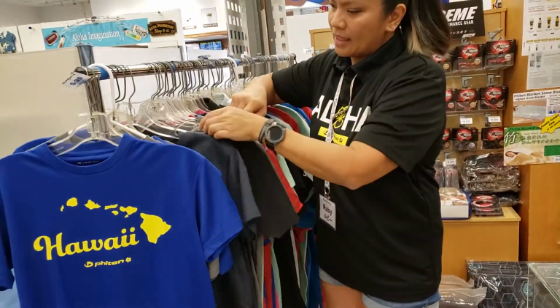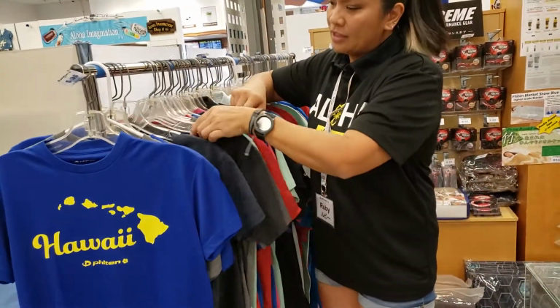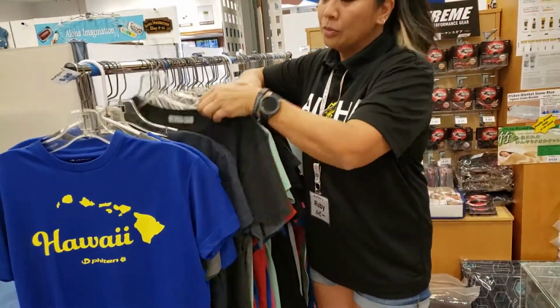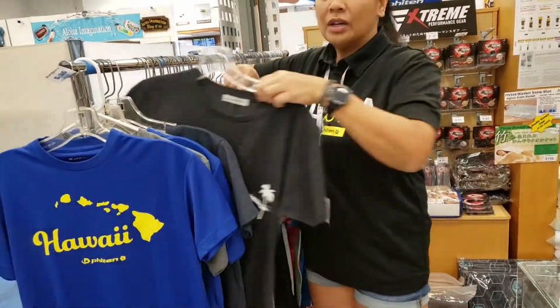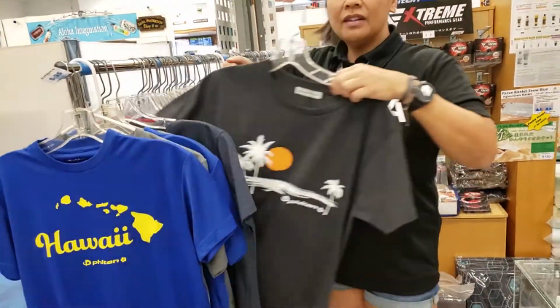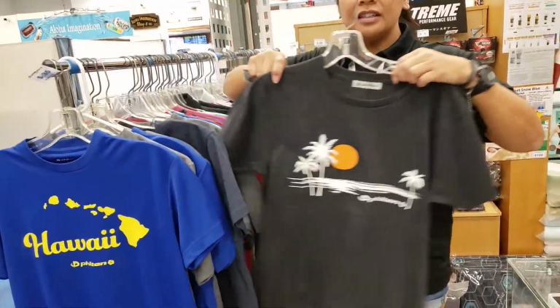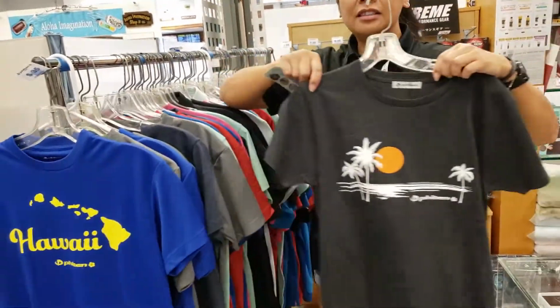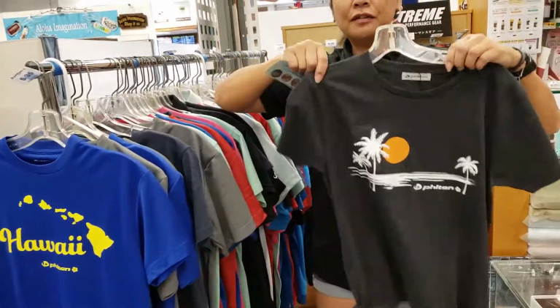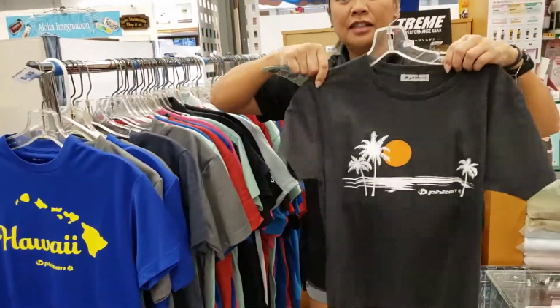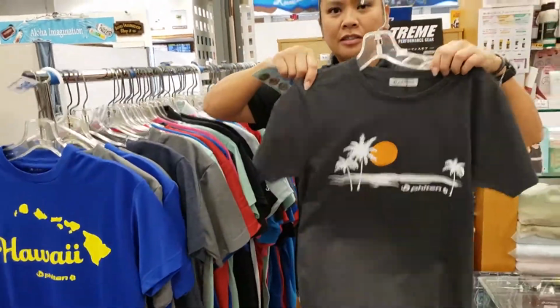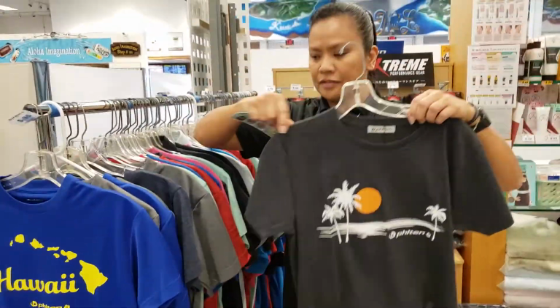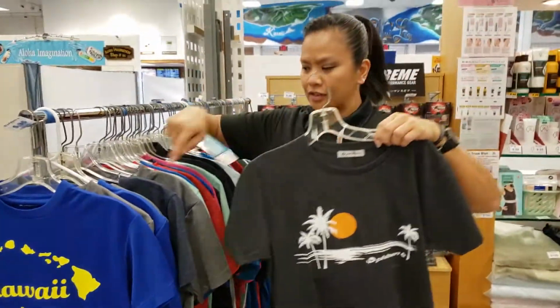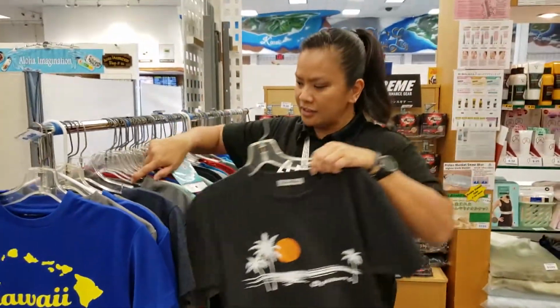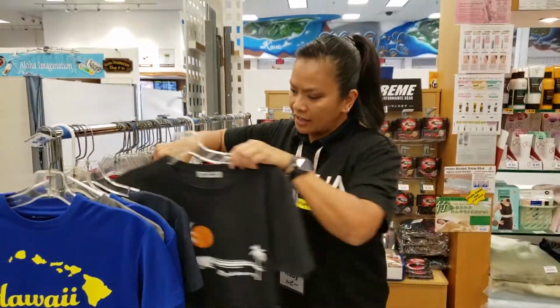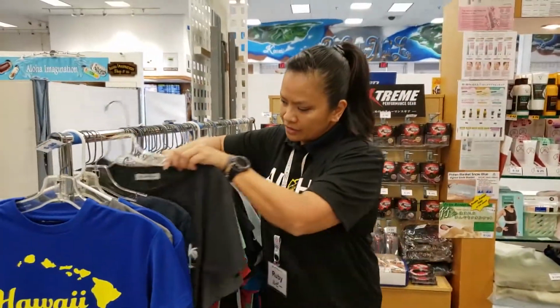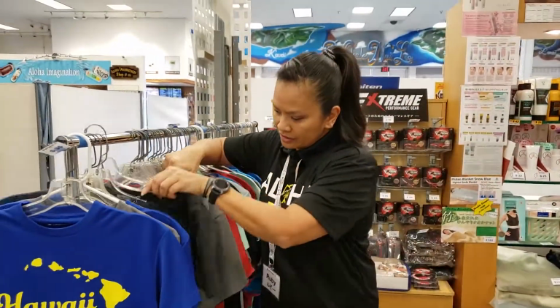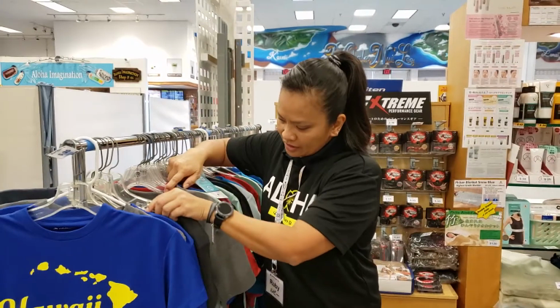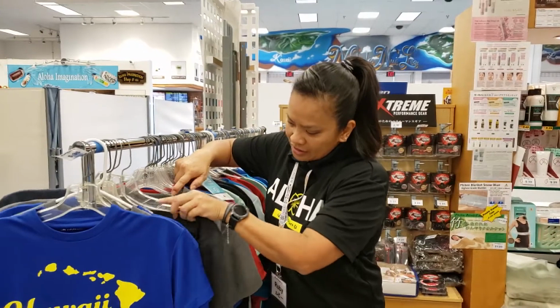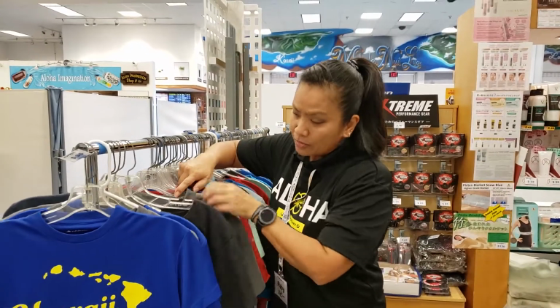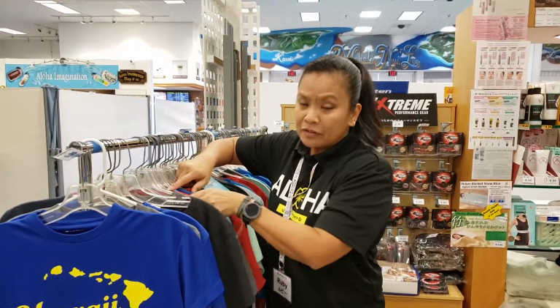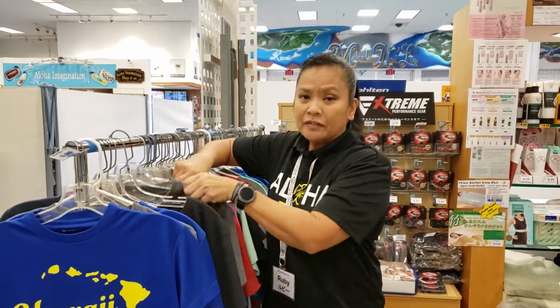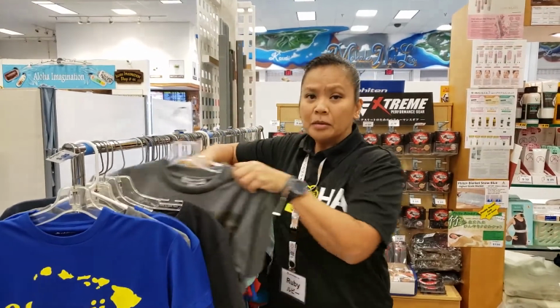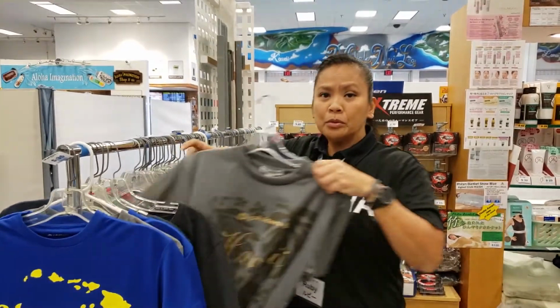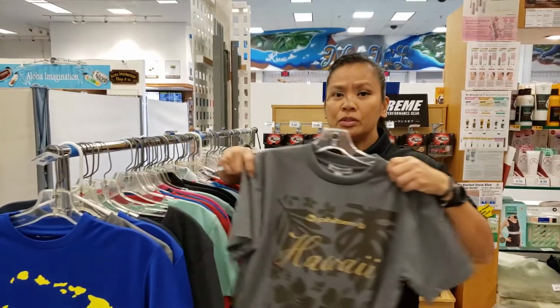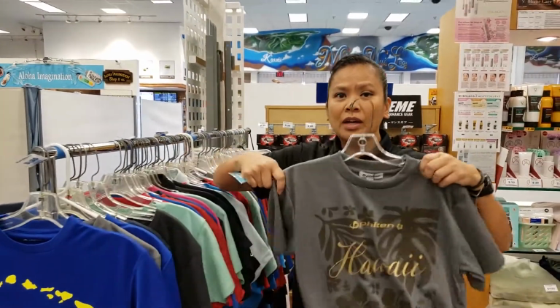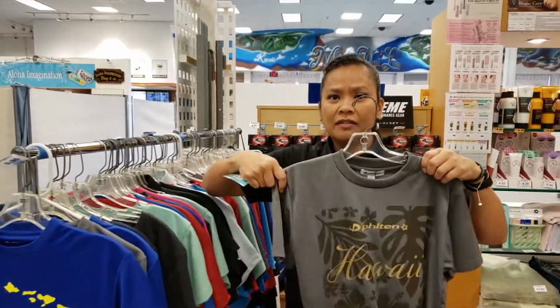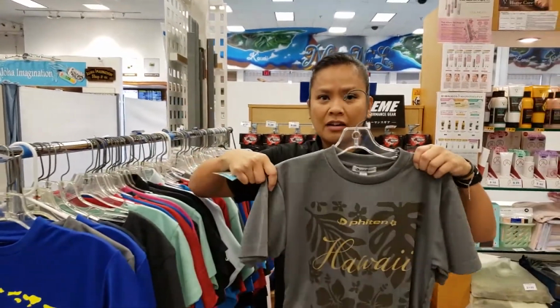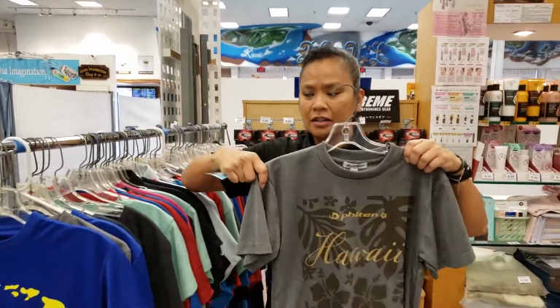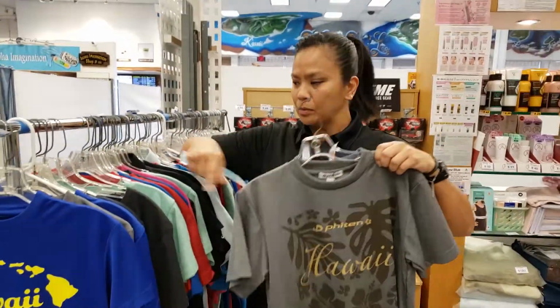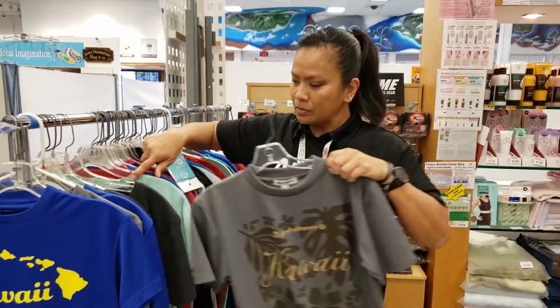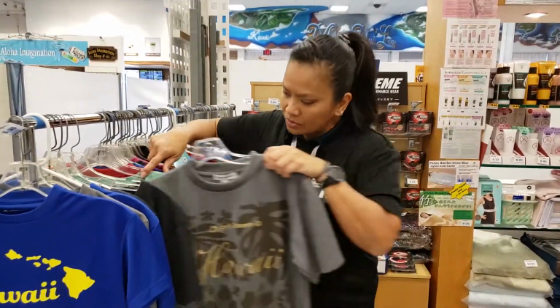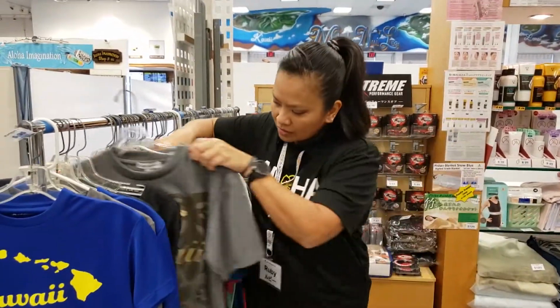So we do have a lot of different styles, and whatever is available we do carry.